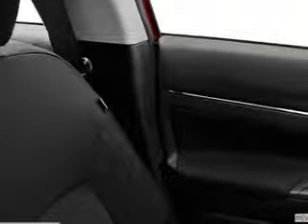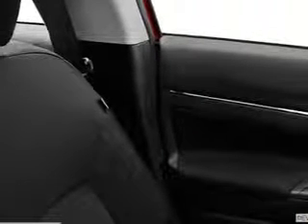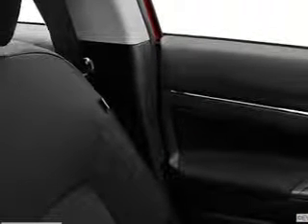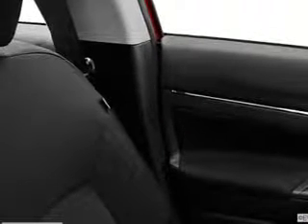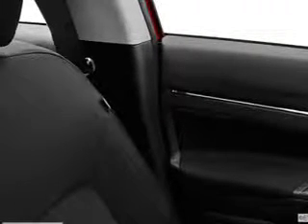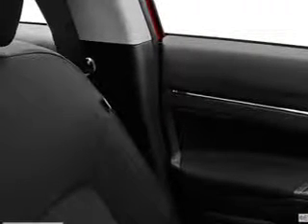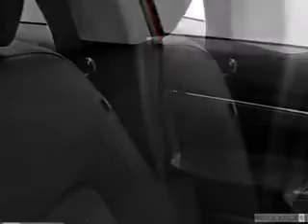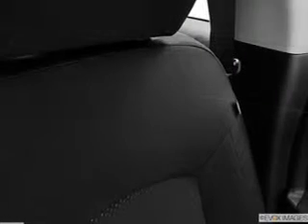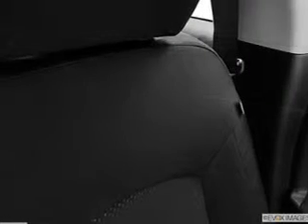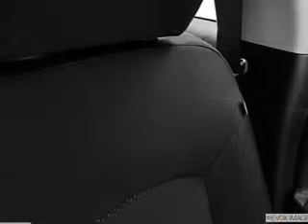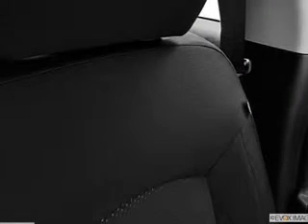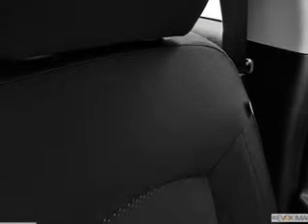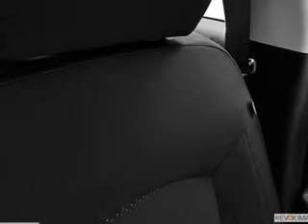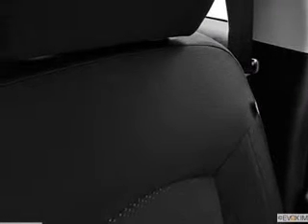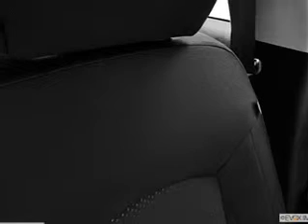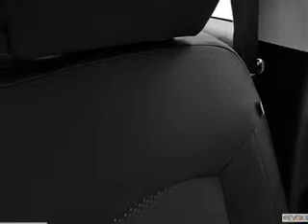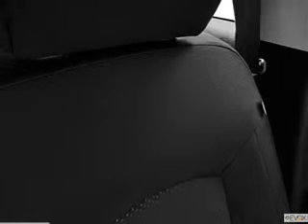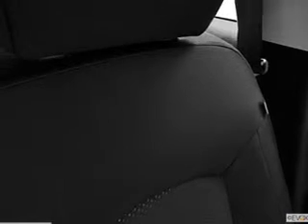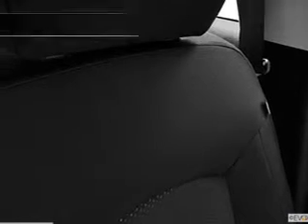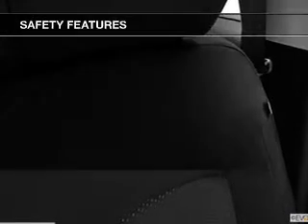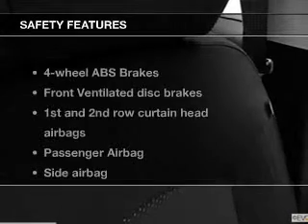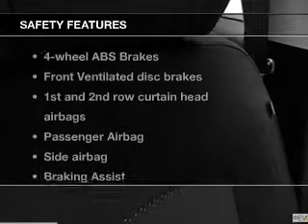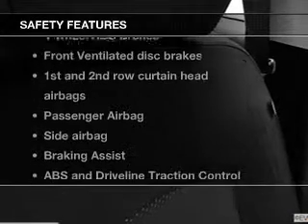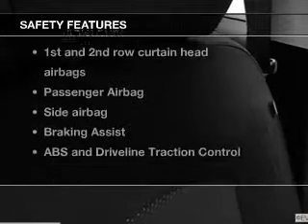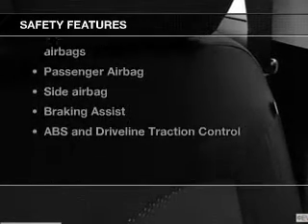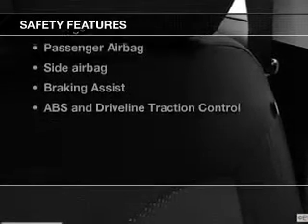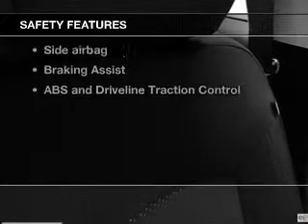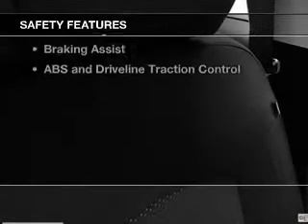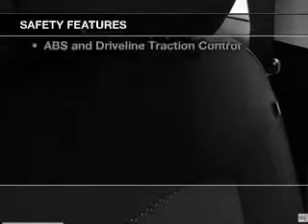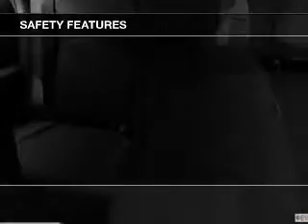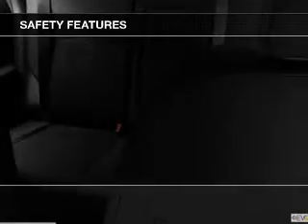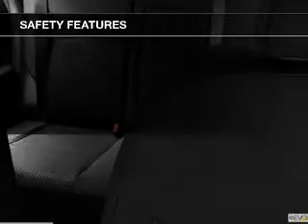An AM FM stereo with a CD player, power mirrors, power steering. And for your peace of mind, the following safety equipment is included.